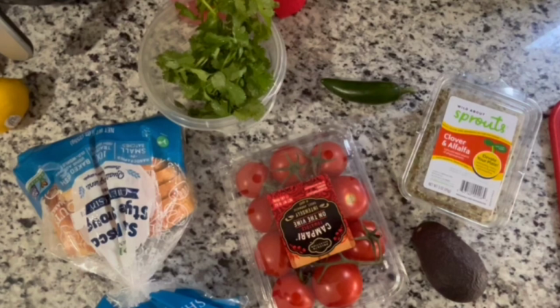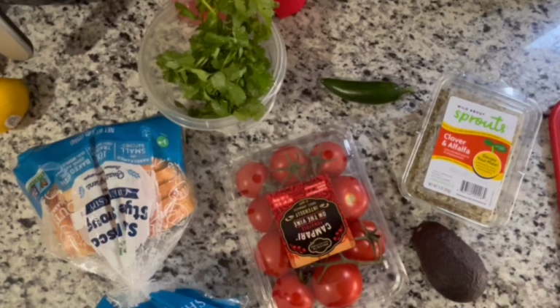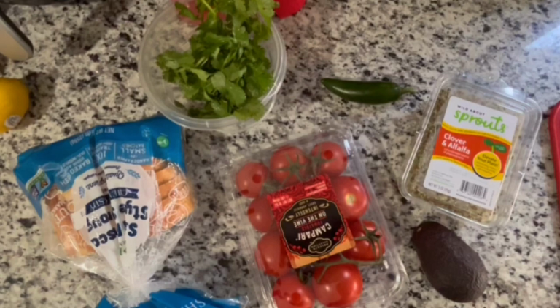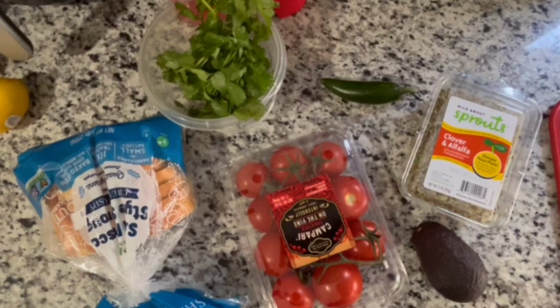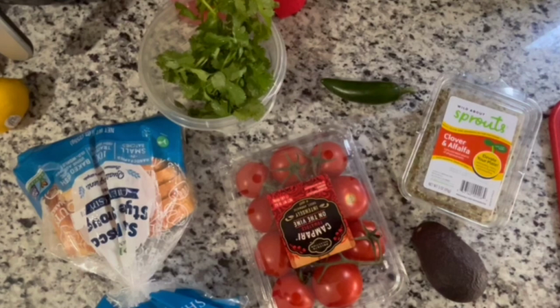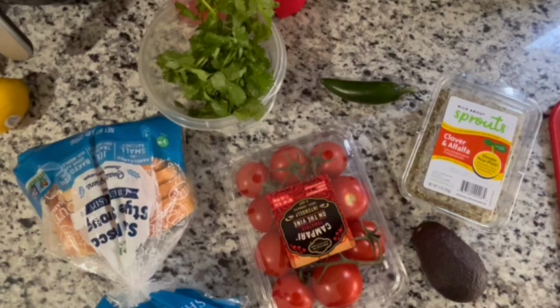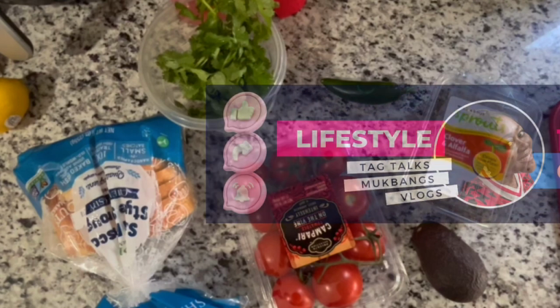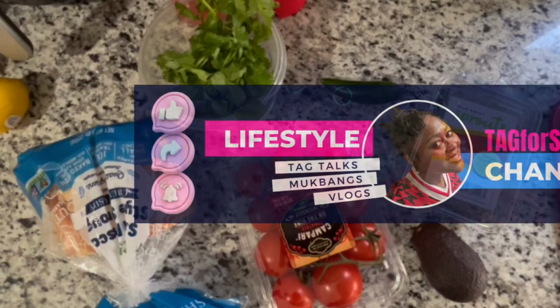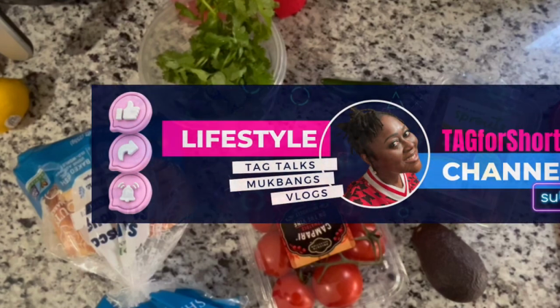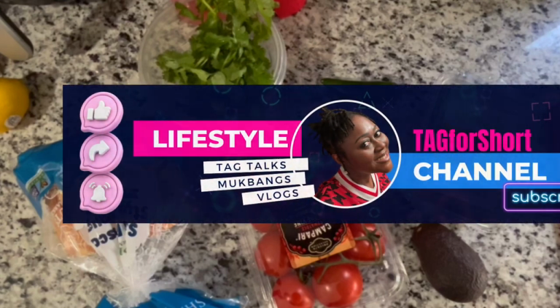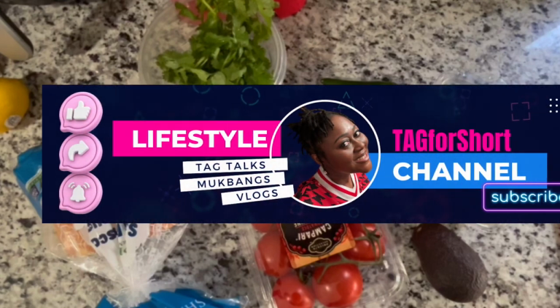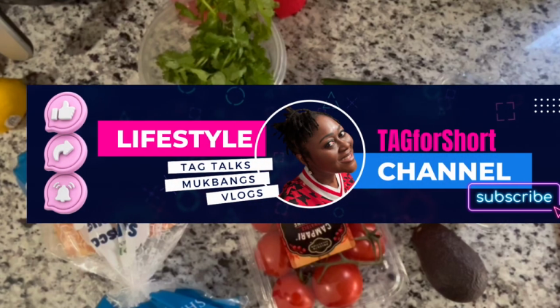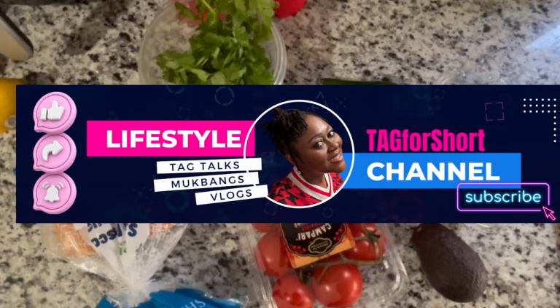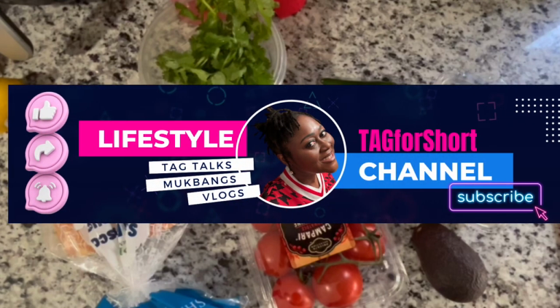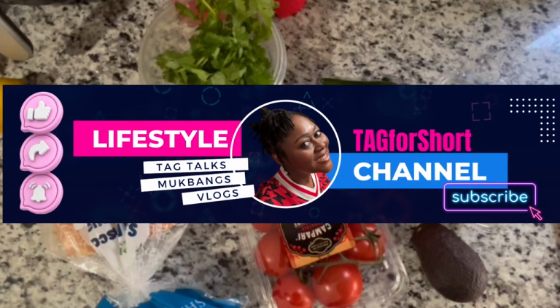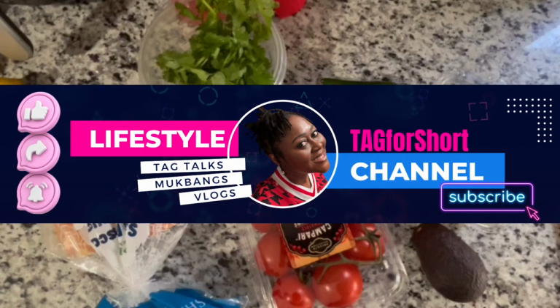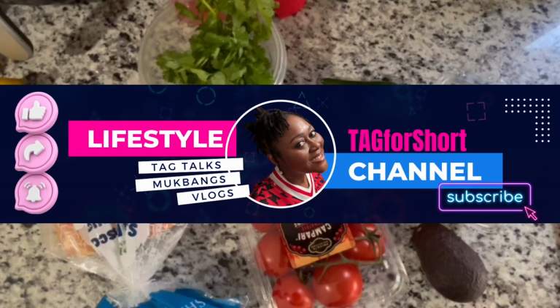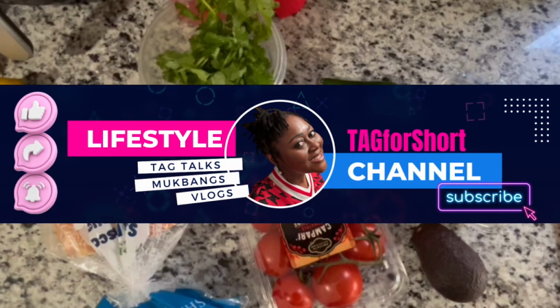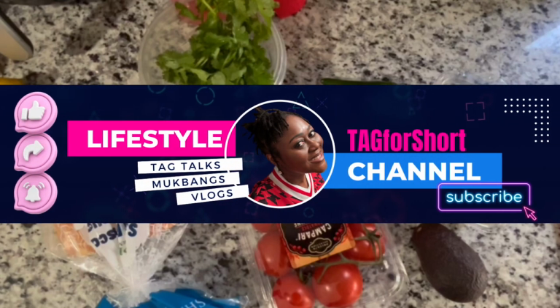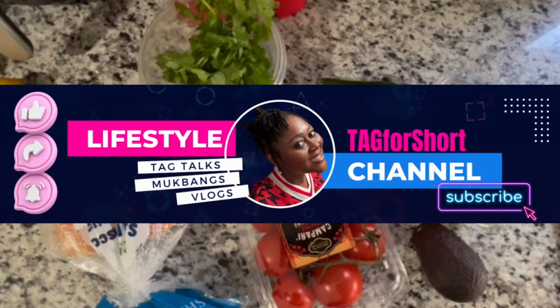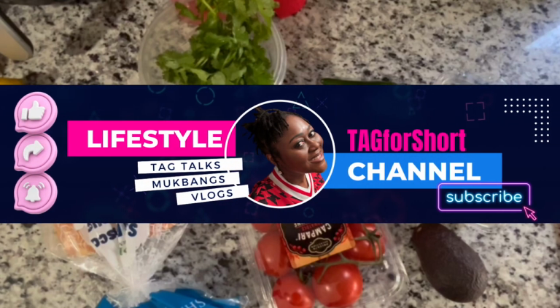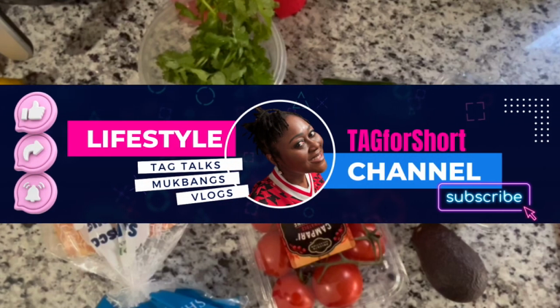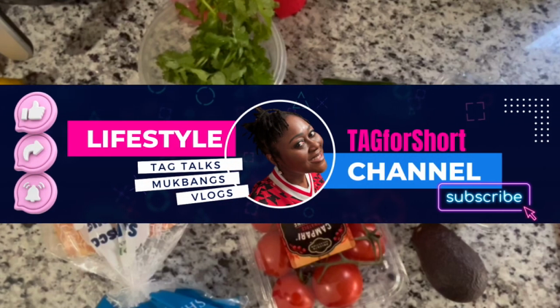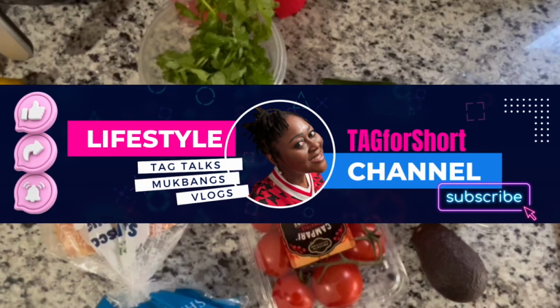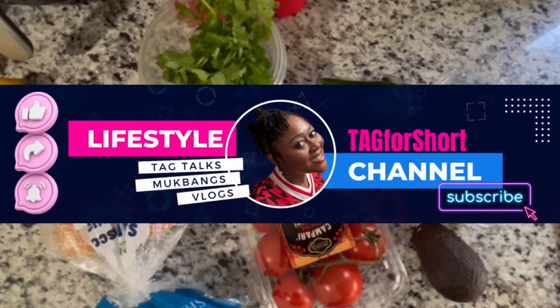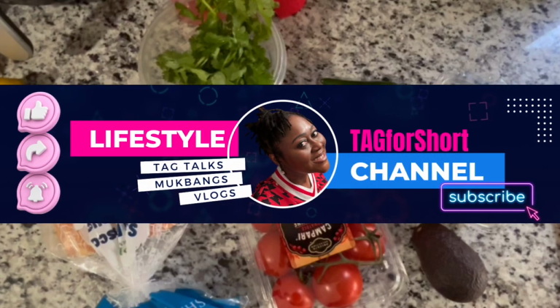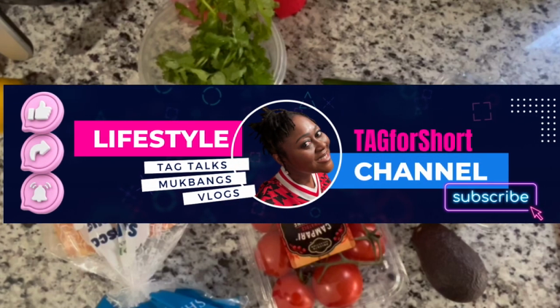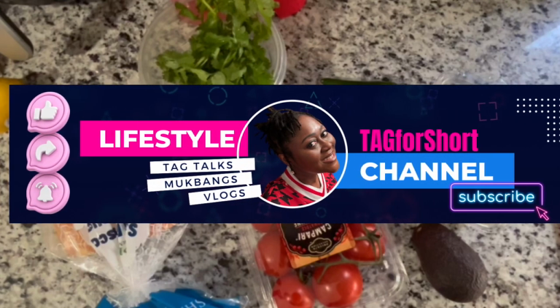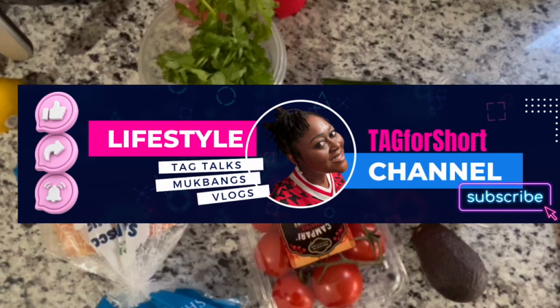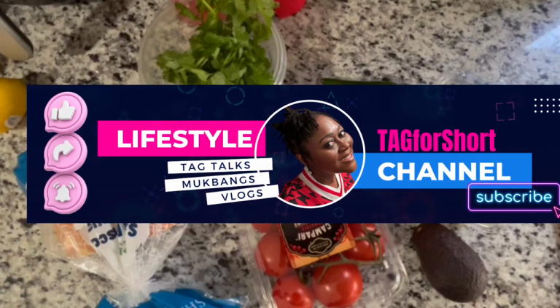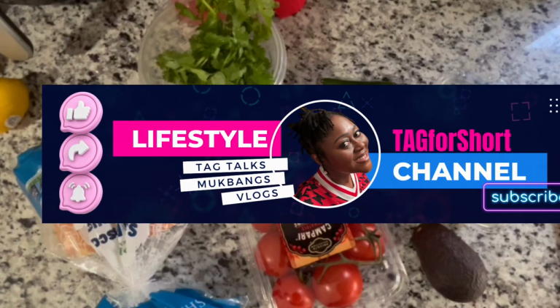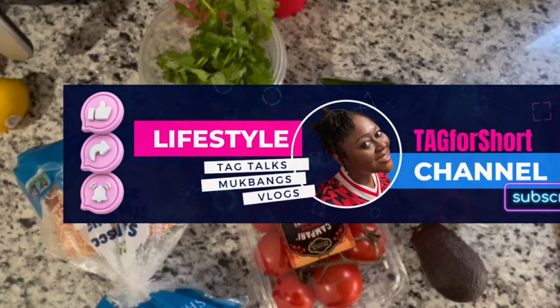Hey guys, it's me Talia and Risa Gibson. You can call me TAG for short, and welcome to my channel.